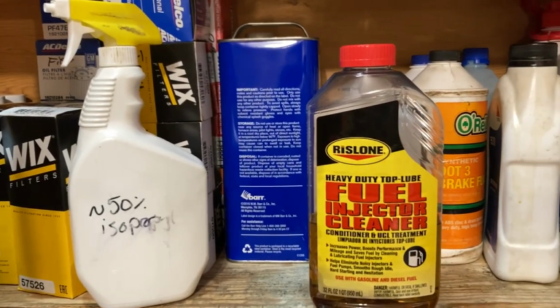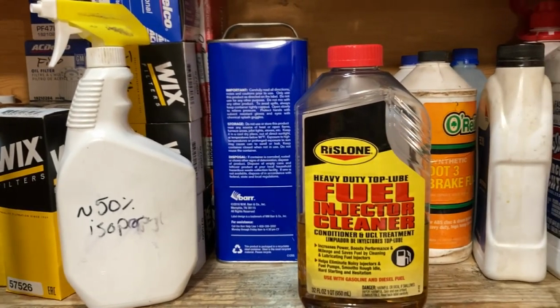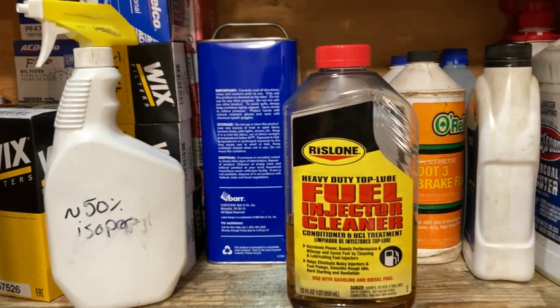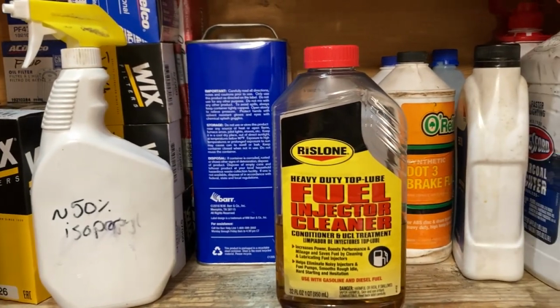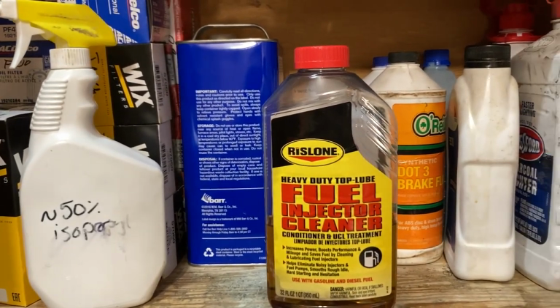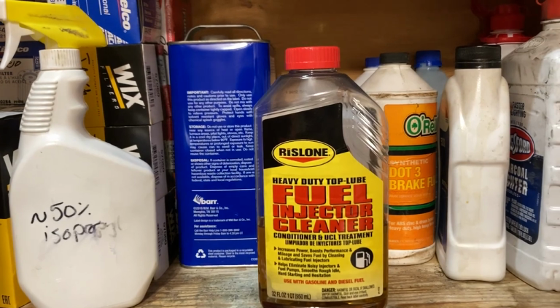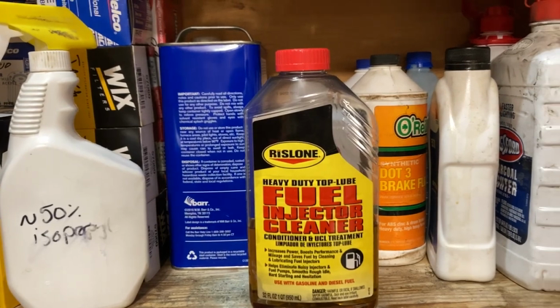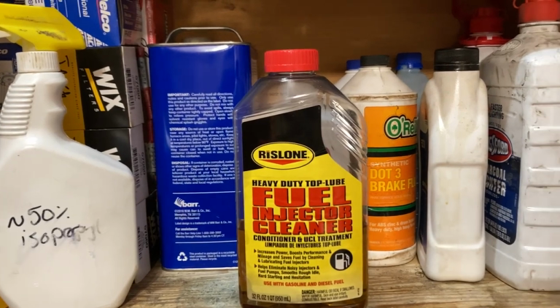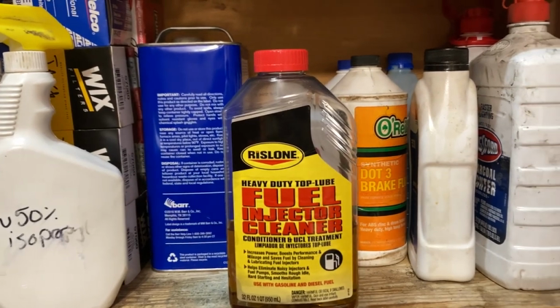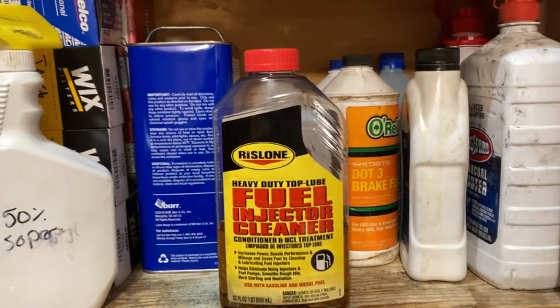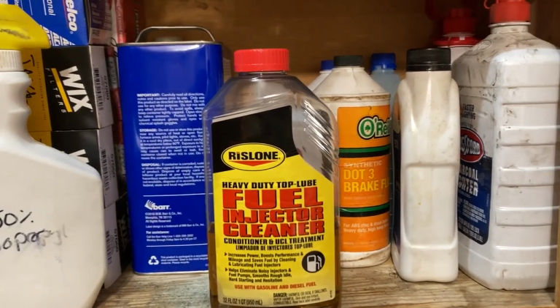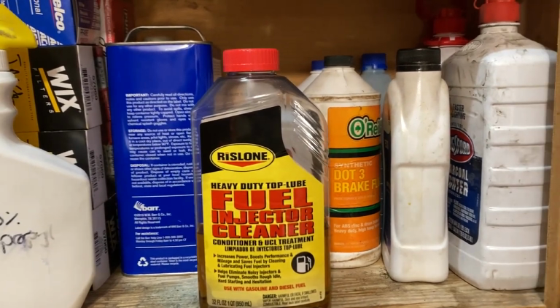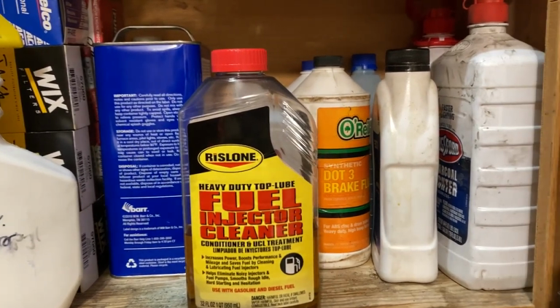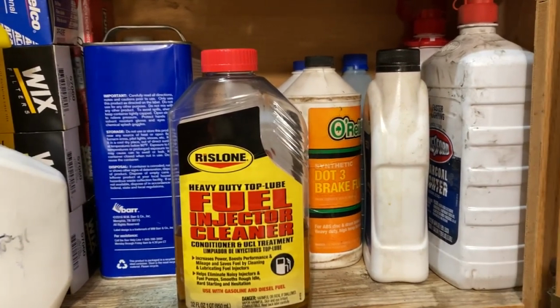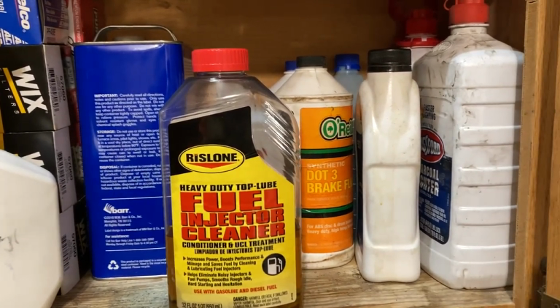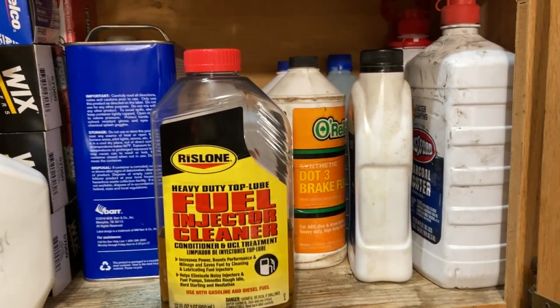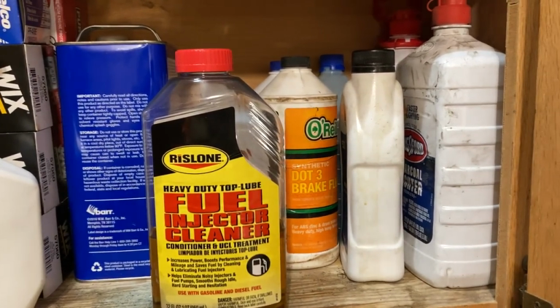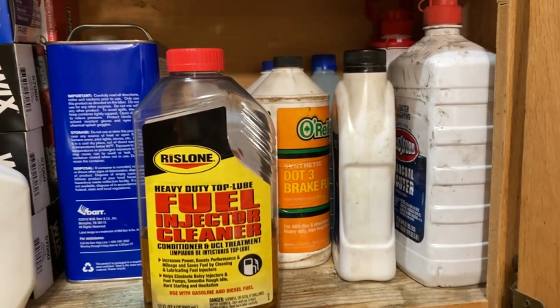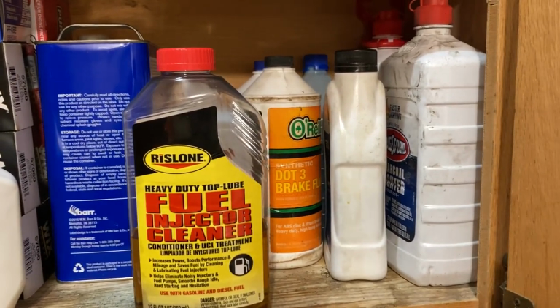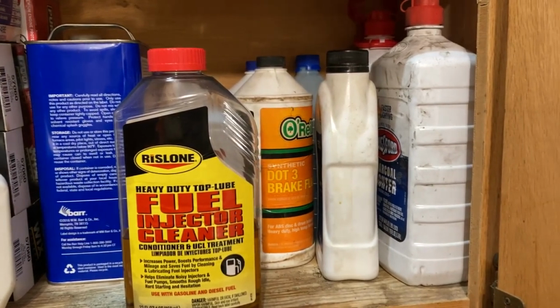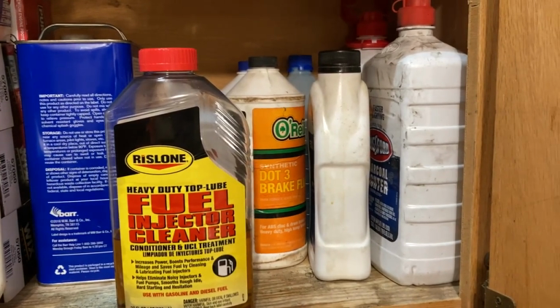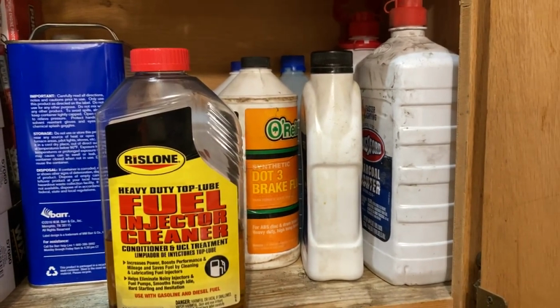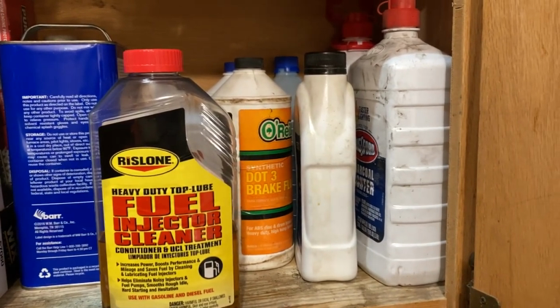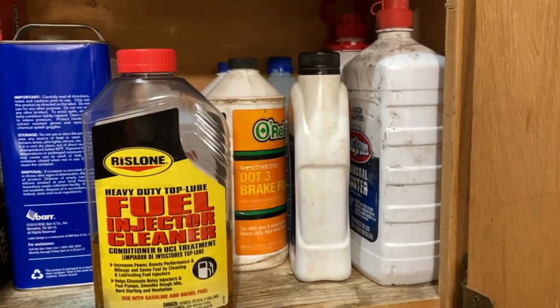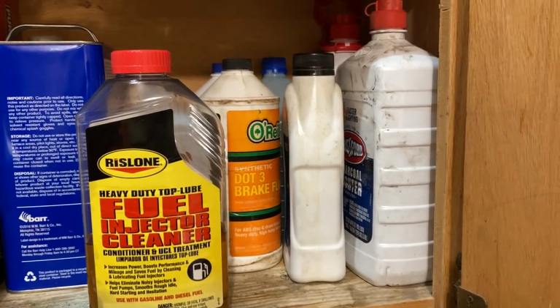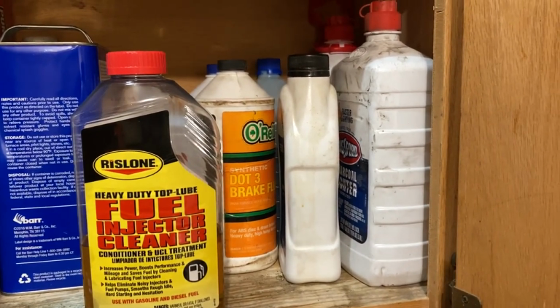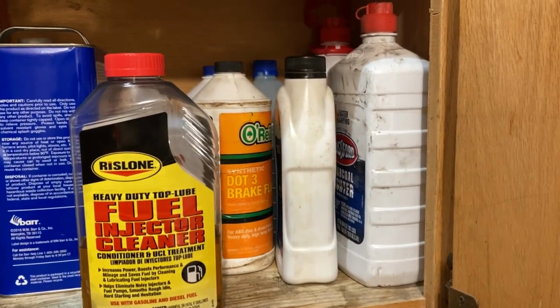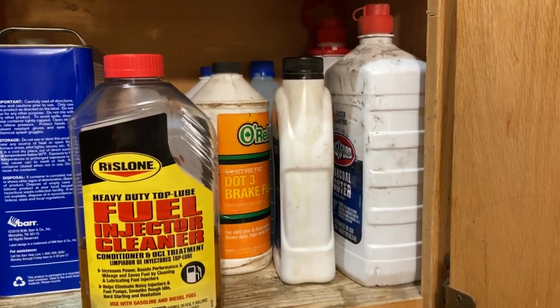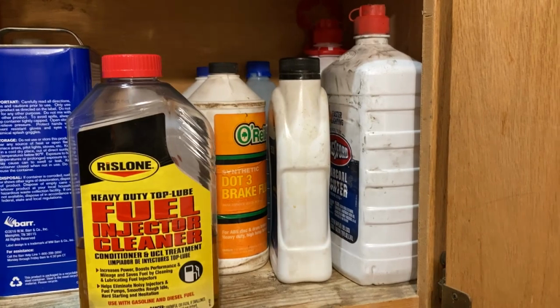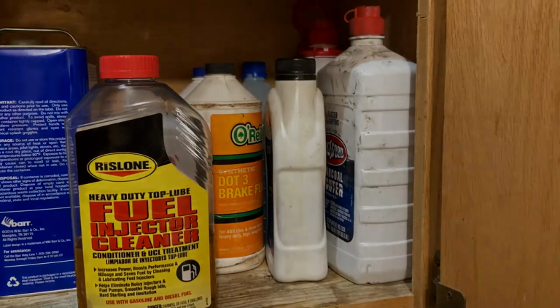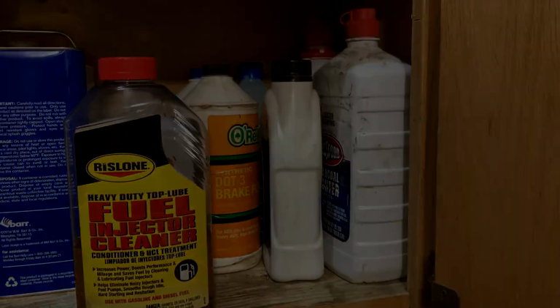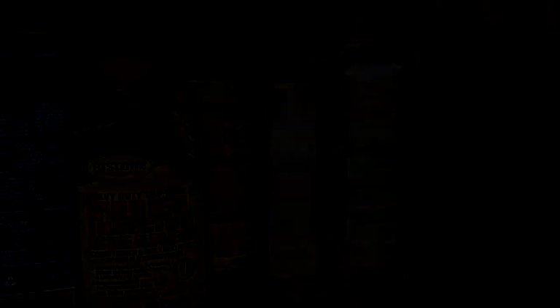Also always keep on hand some isopropyl alcohol, acetone, fuel injector cleaner, brake fluid, 2-cycle oil, power steering fluid, some antifreeze, and some lighter fluid.